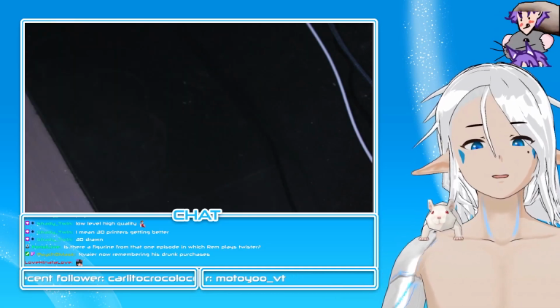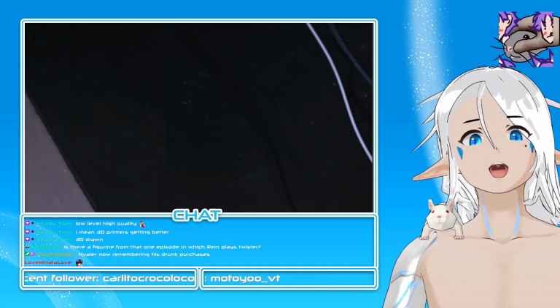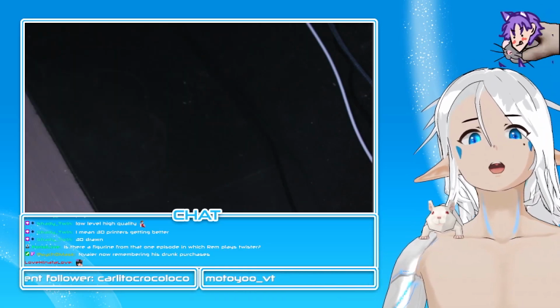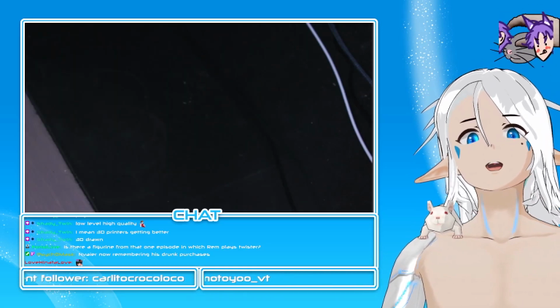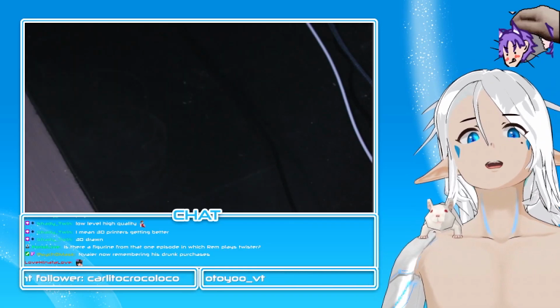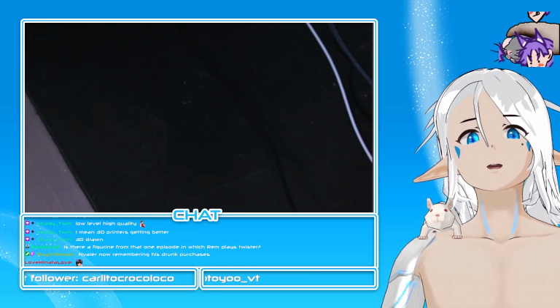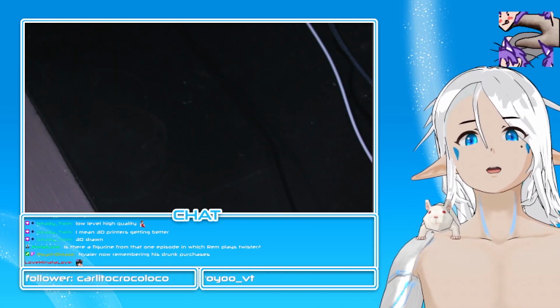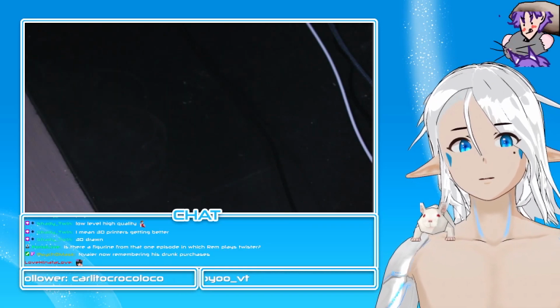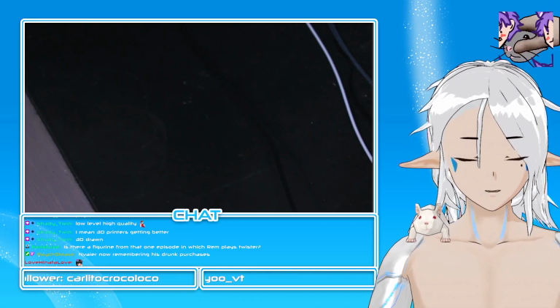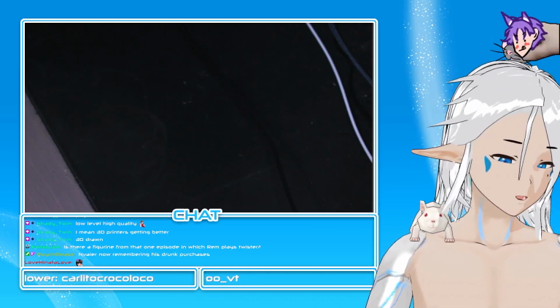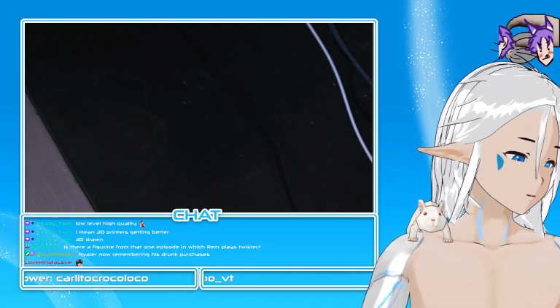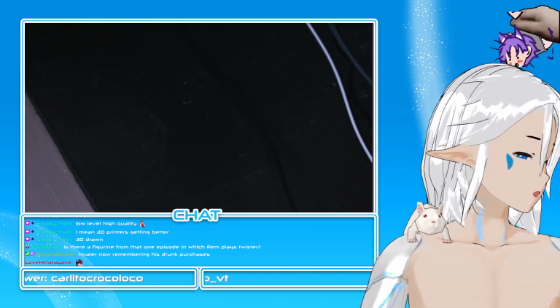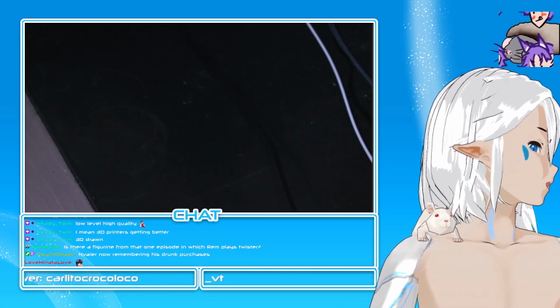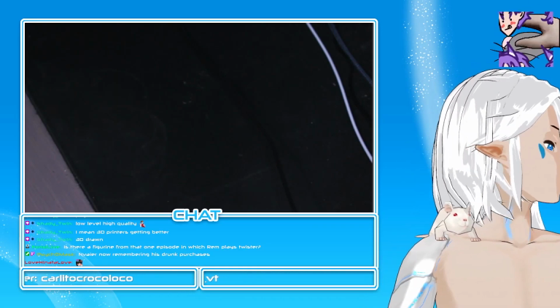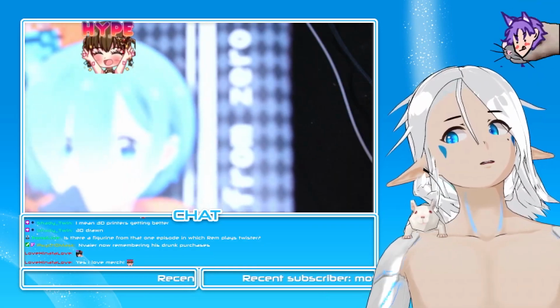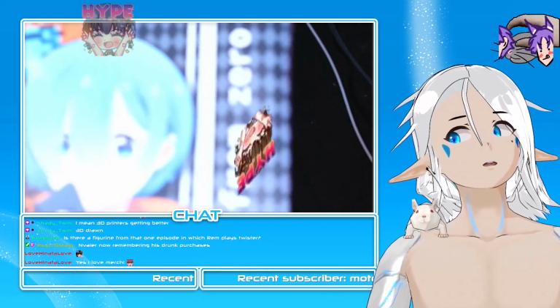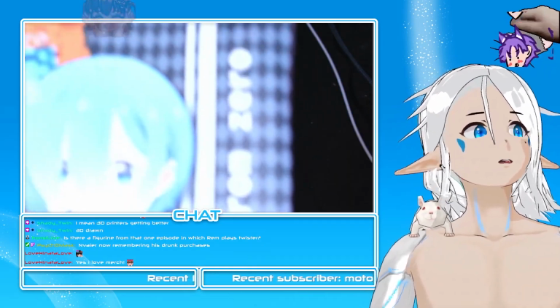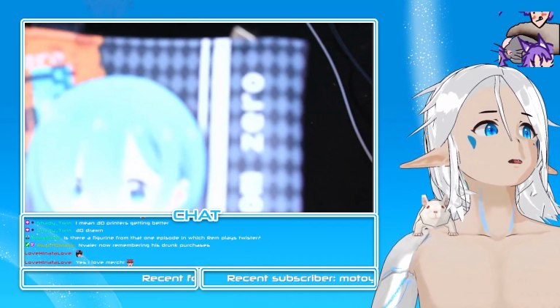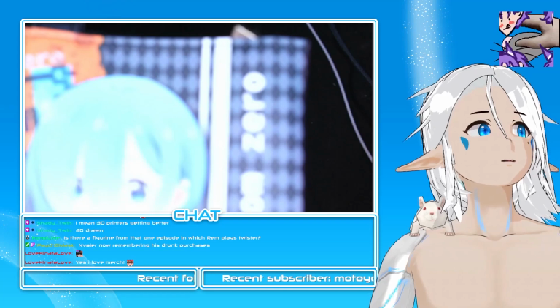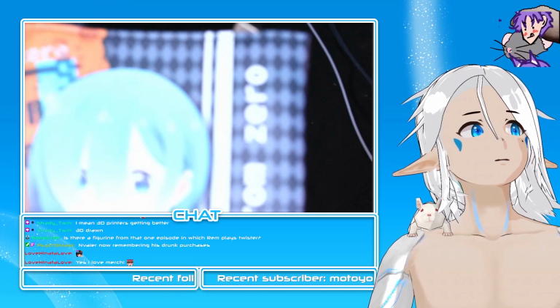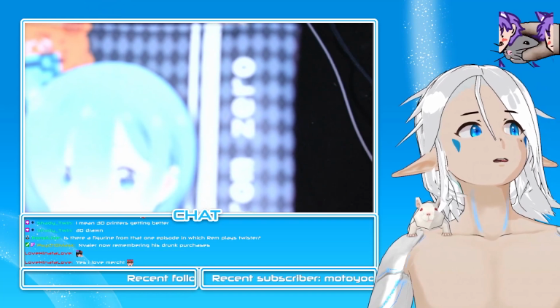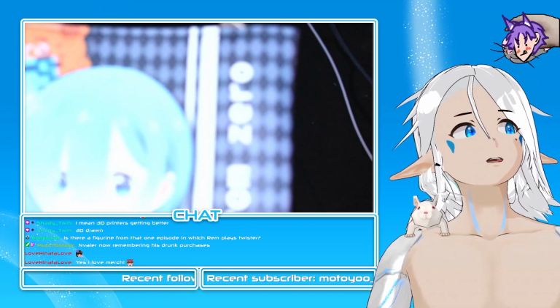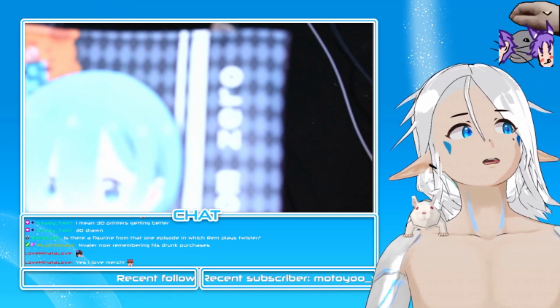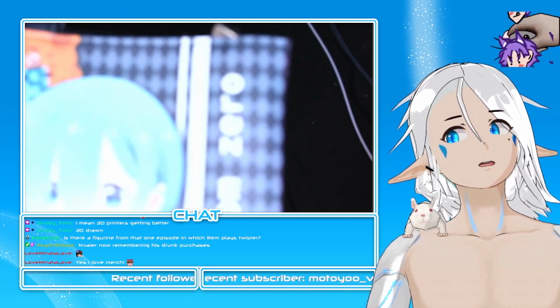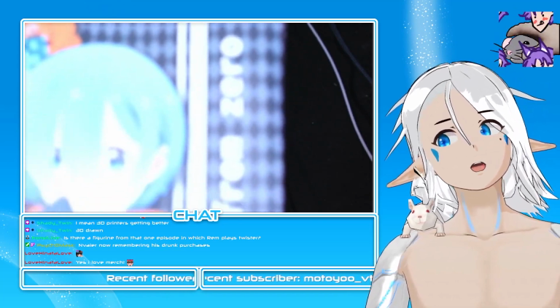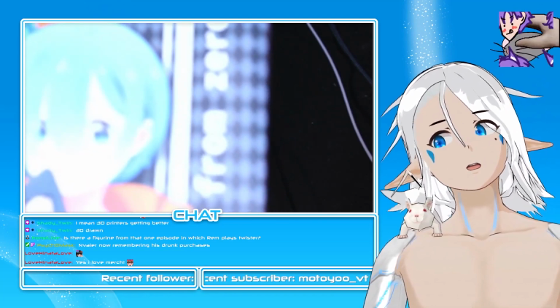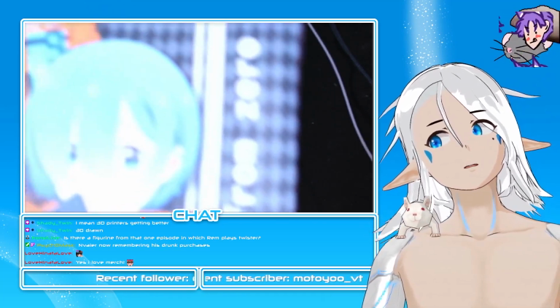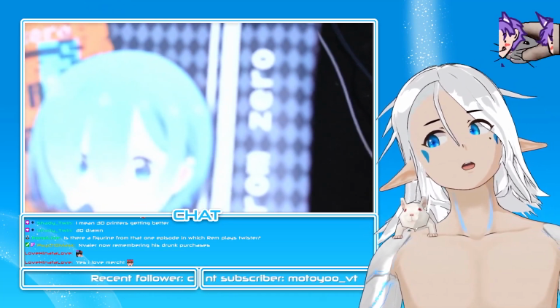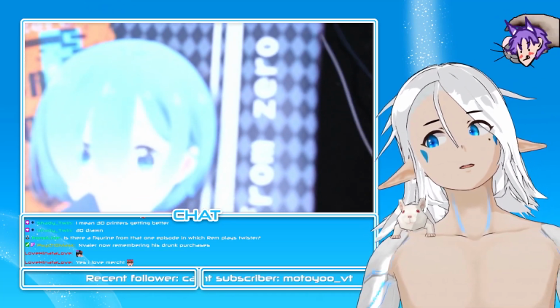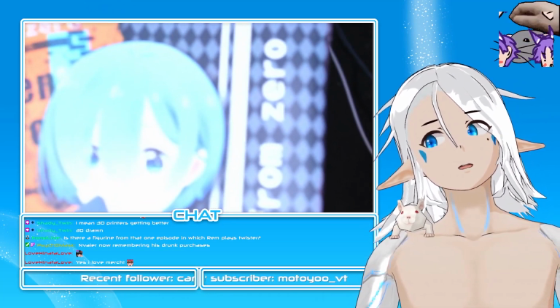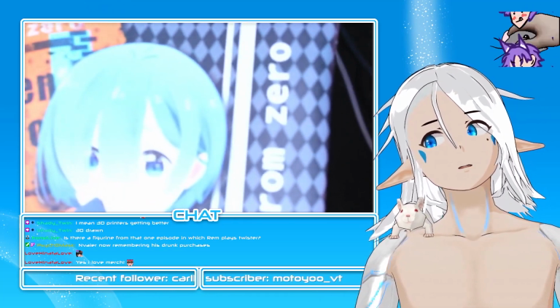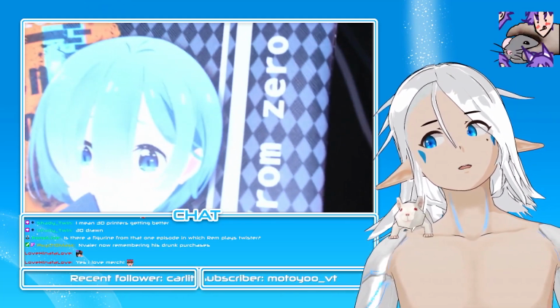I'm gonna take it with me everywhere forever. Just enjoy the Rem — look how adorable she is!